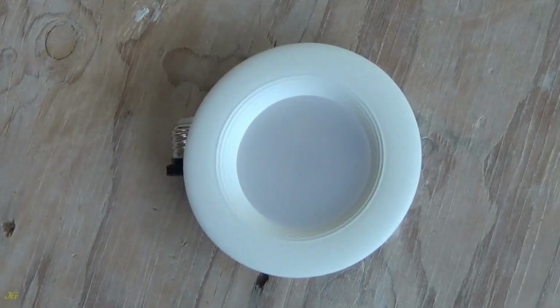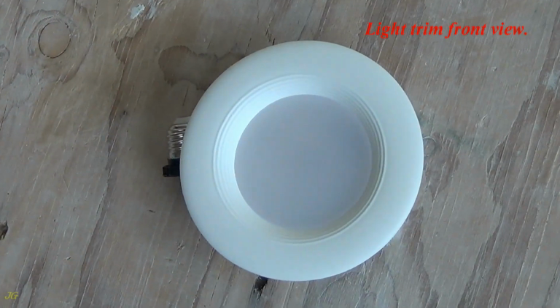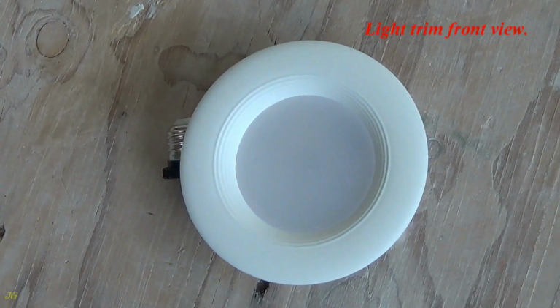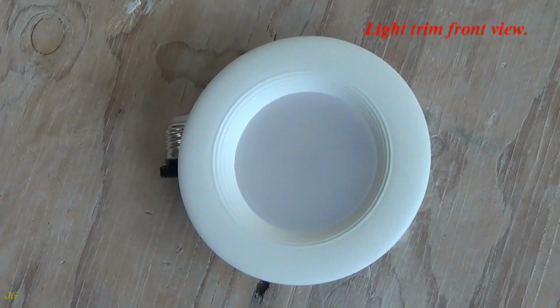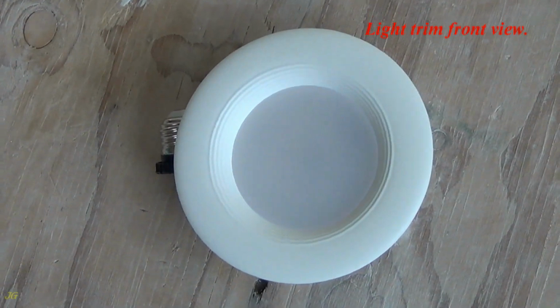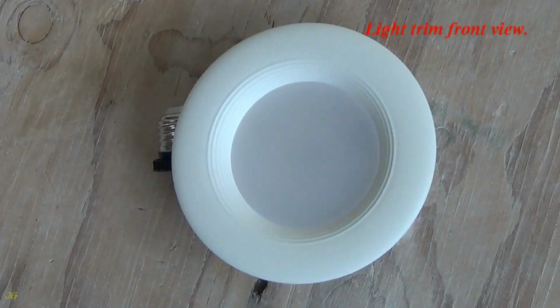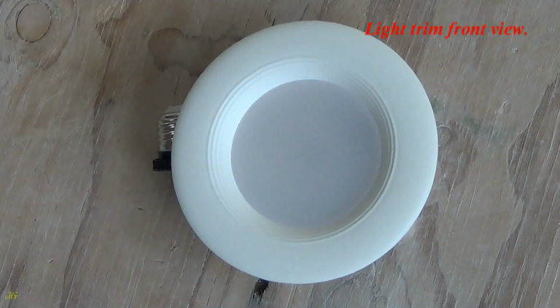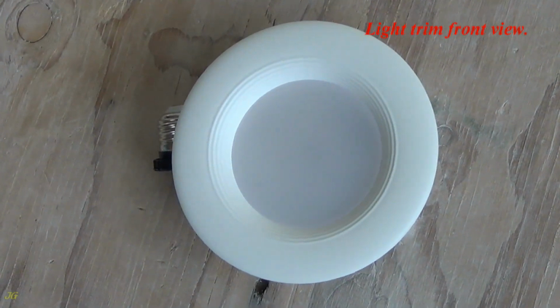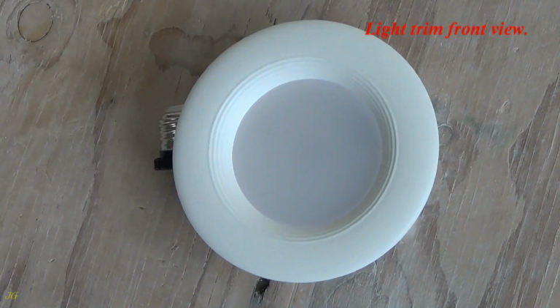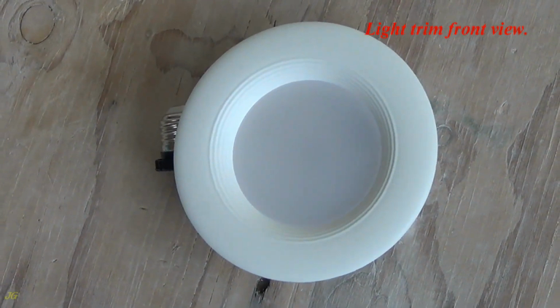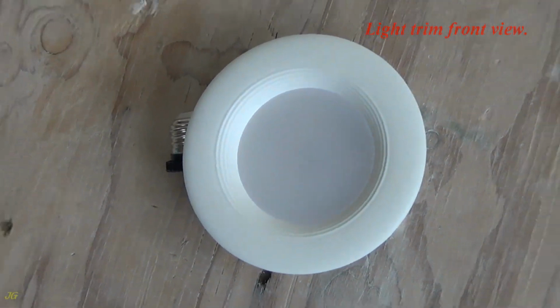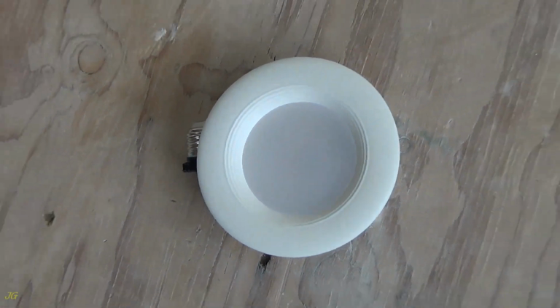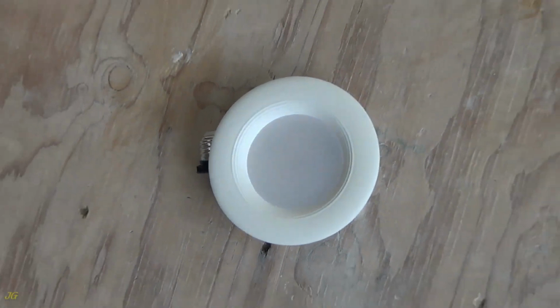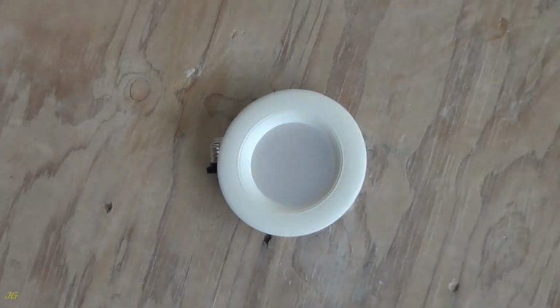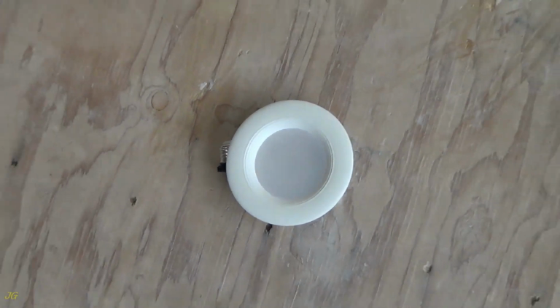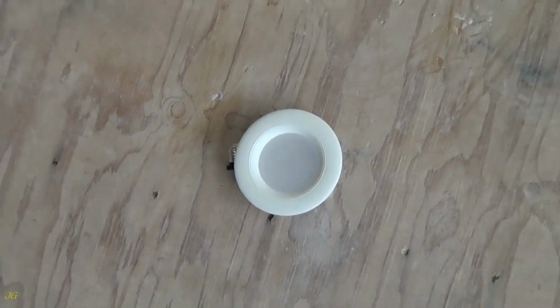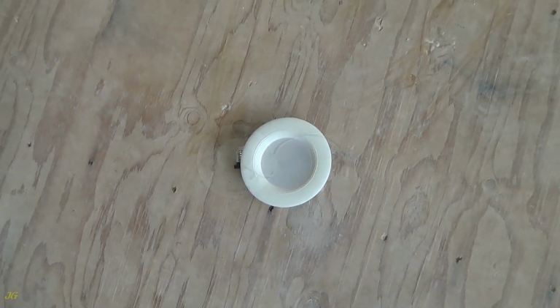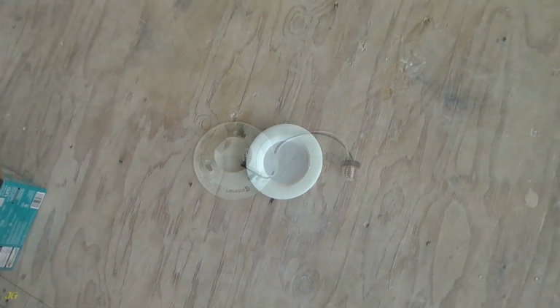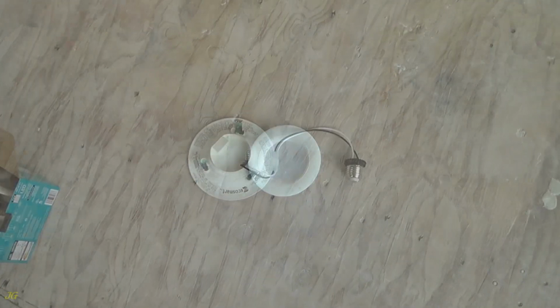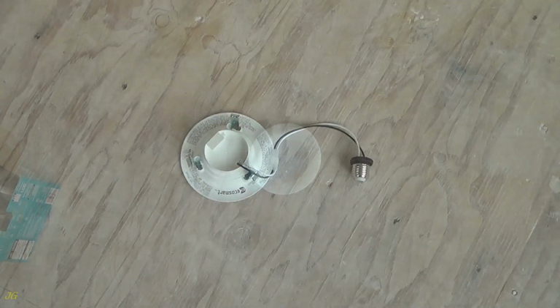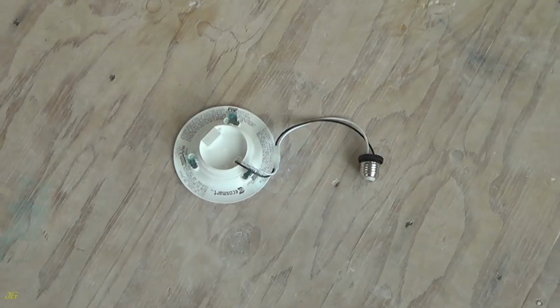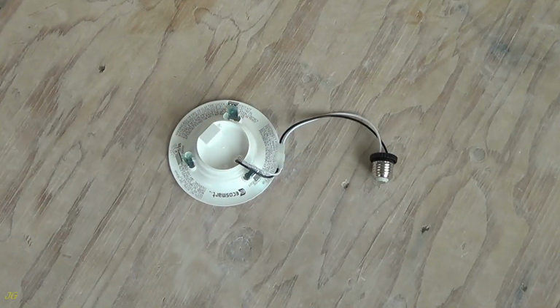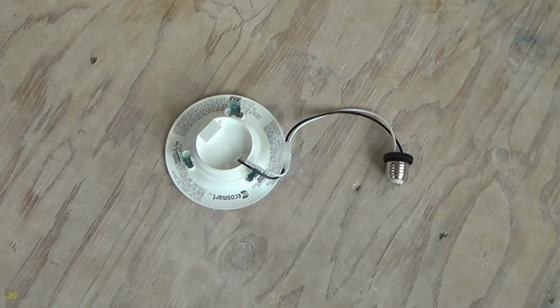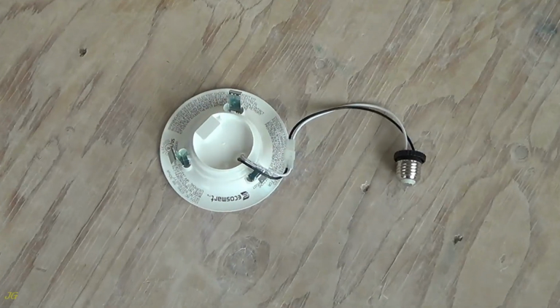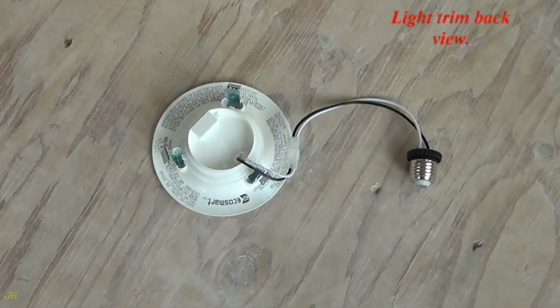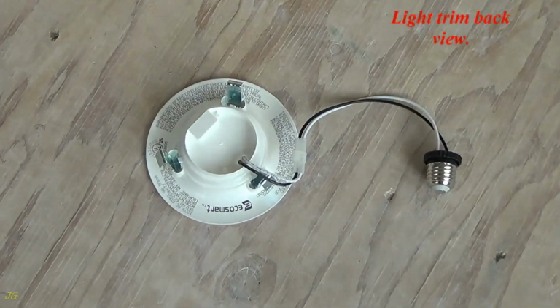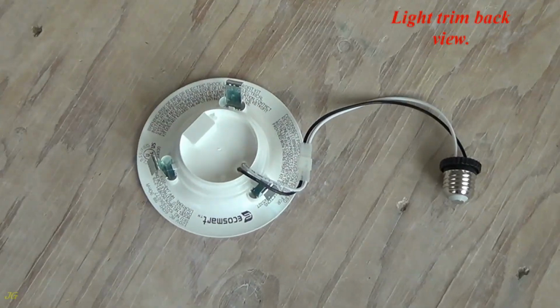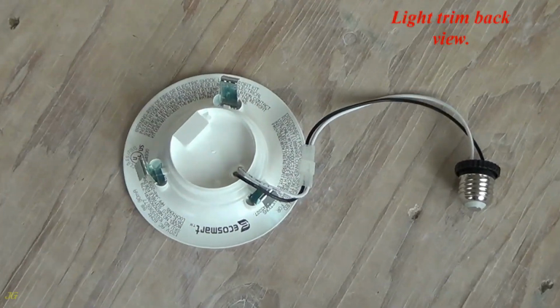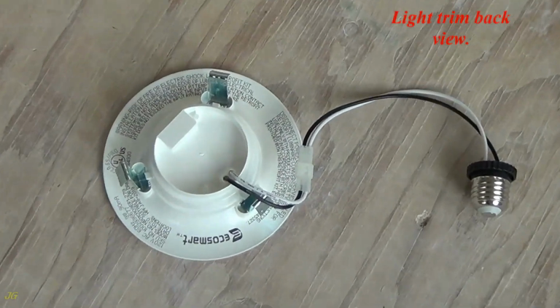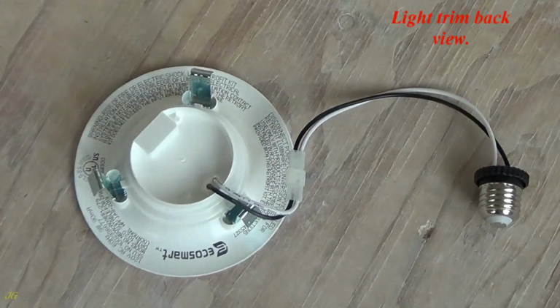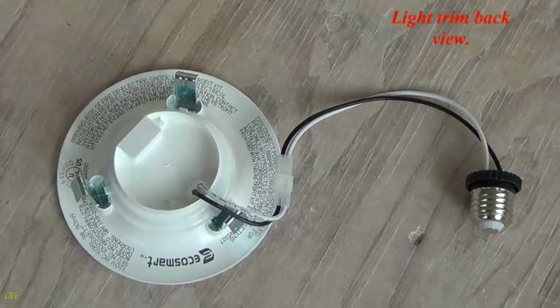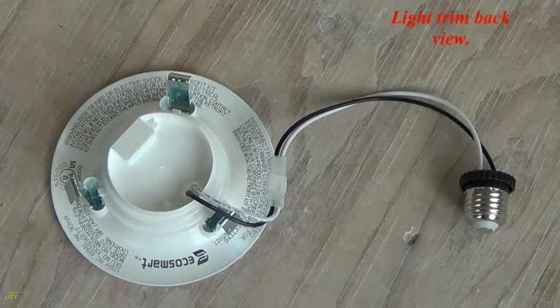Light trim front view. Light trim back view.